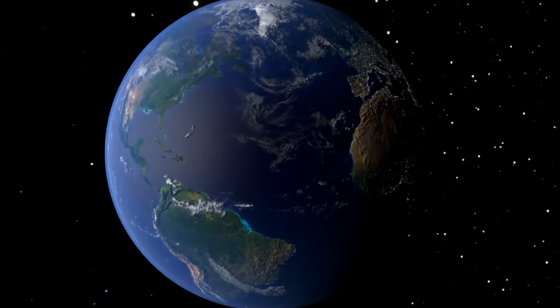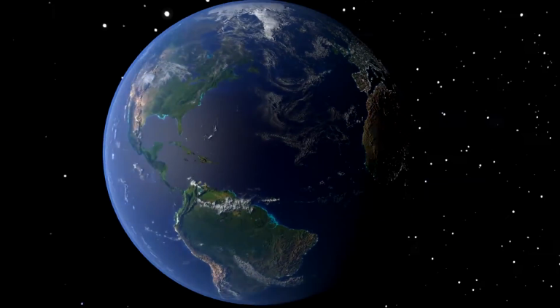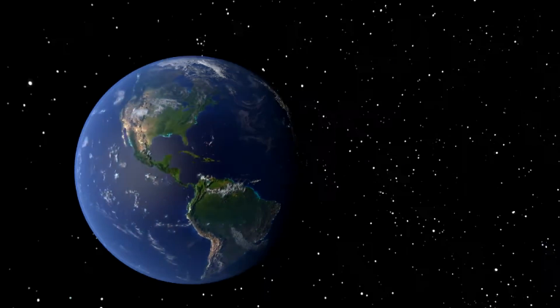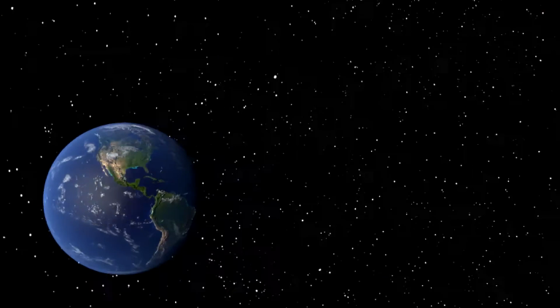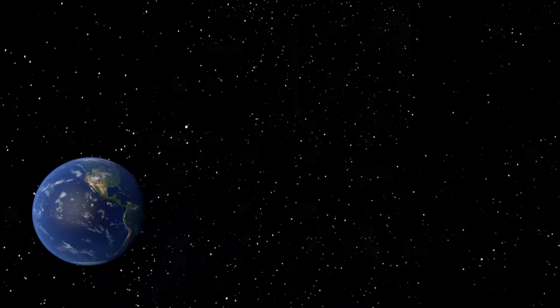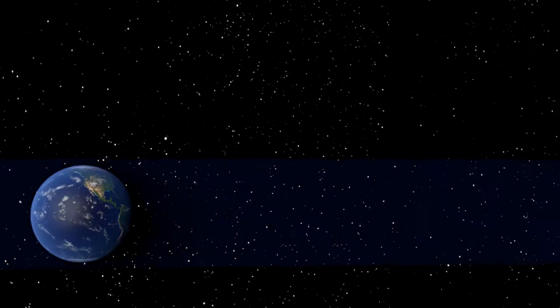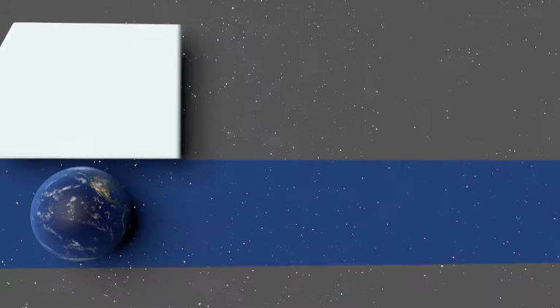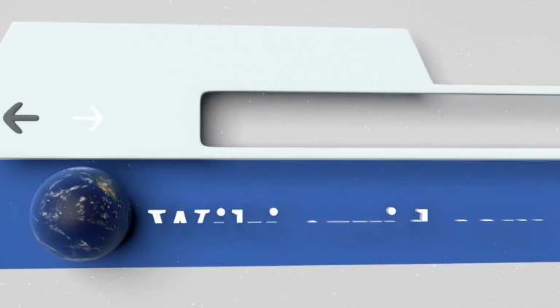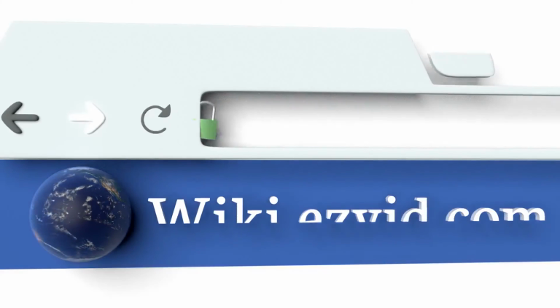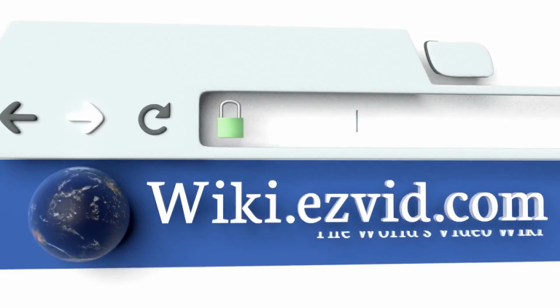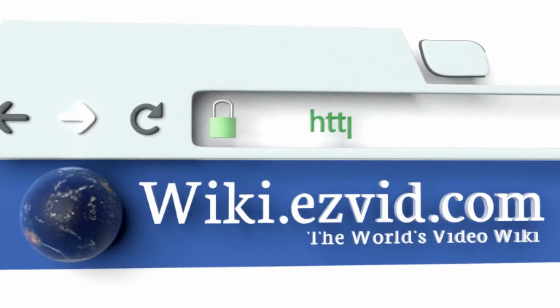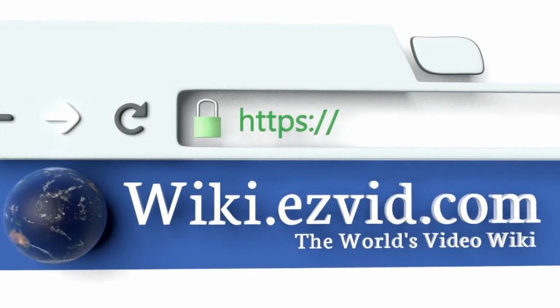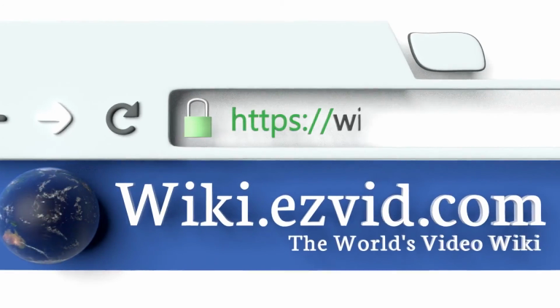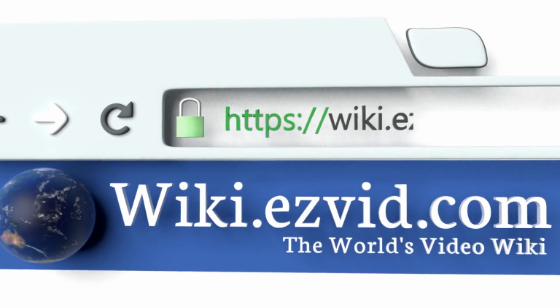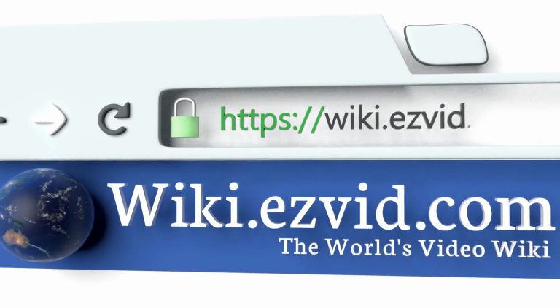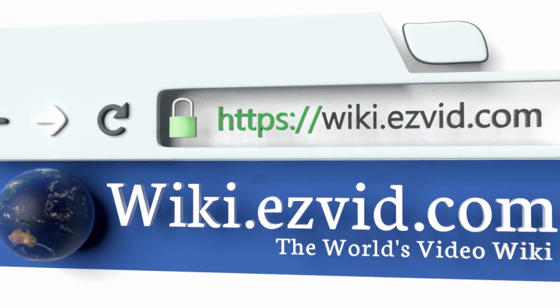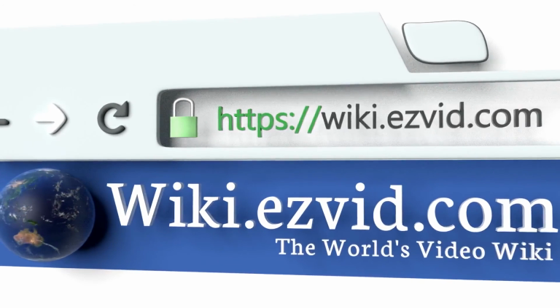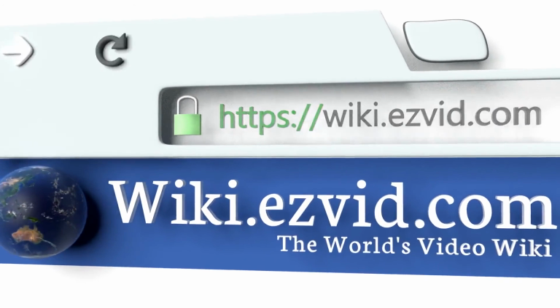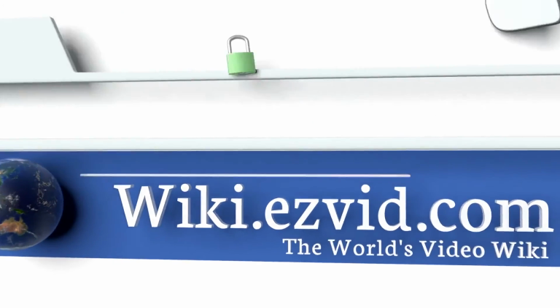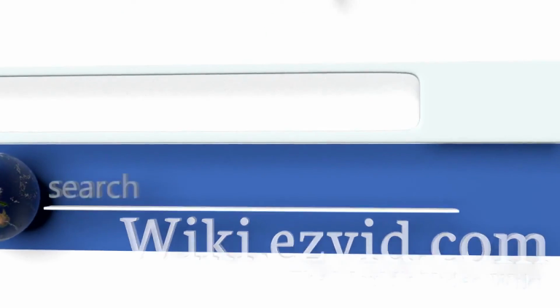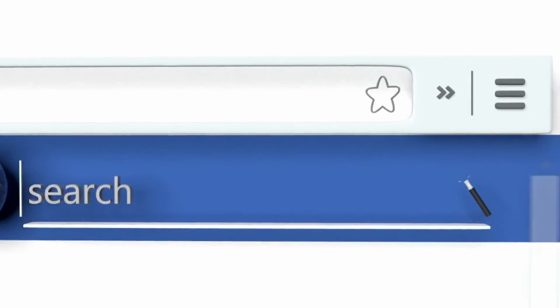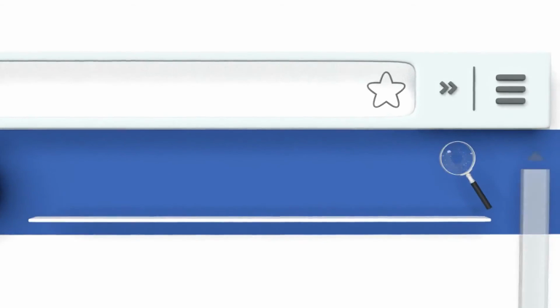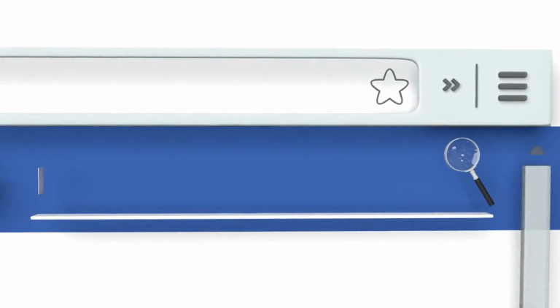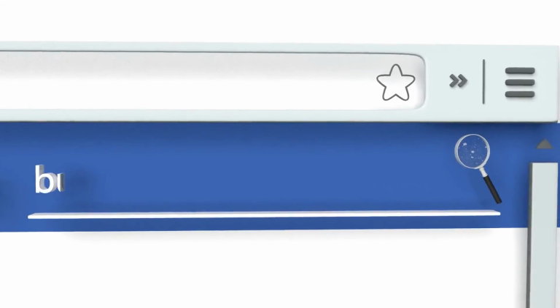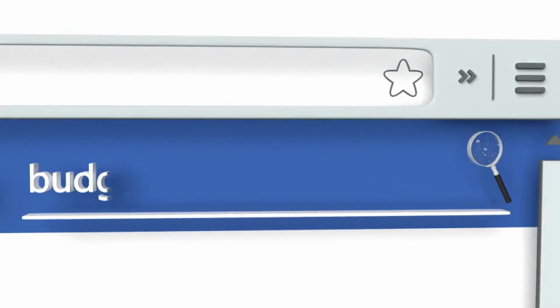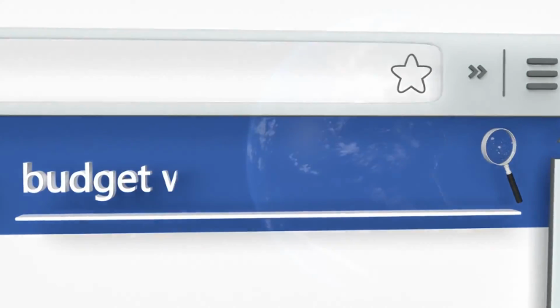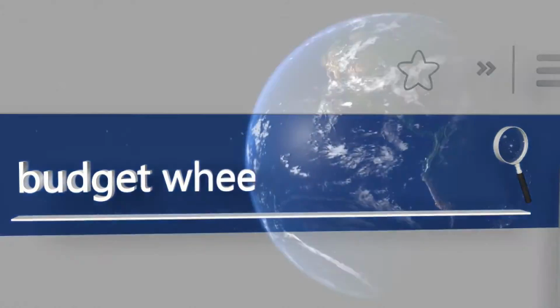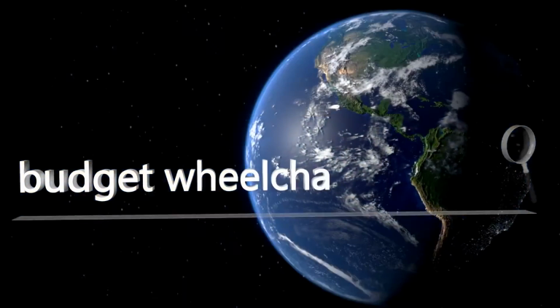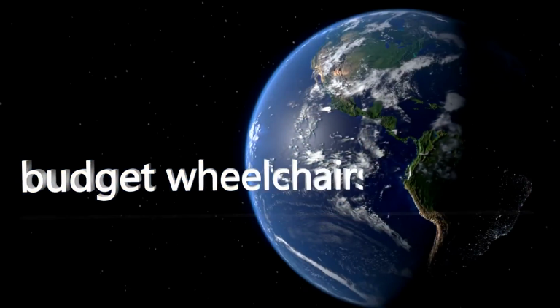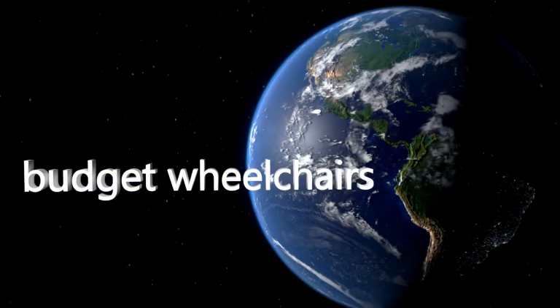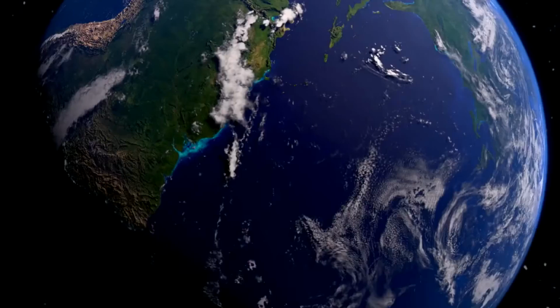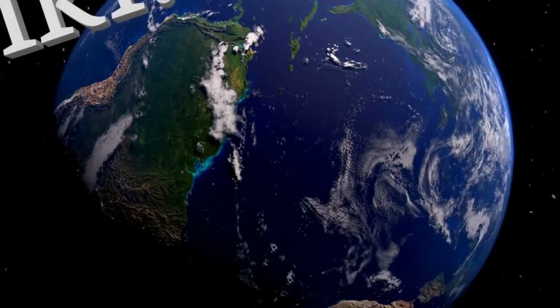To see all of our choices, go to wiki.easyvid.com and search for budget wheelchairs, or click beneath this video.